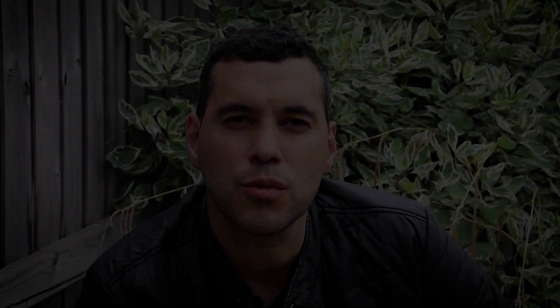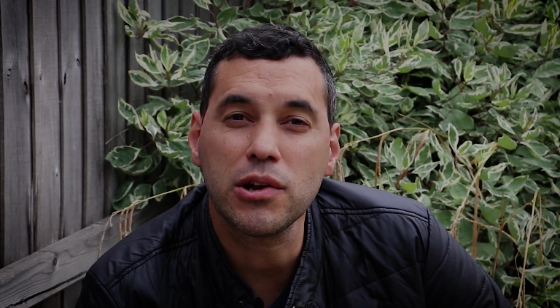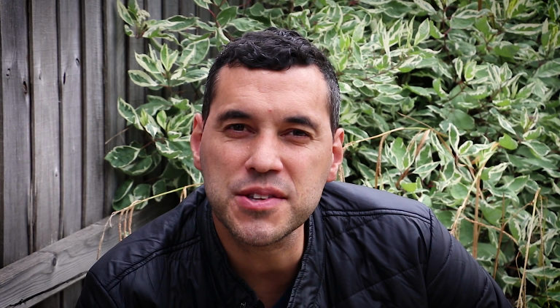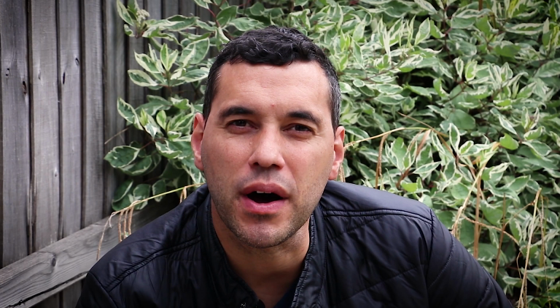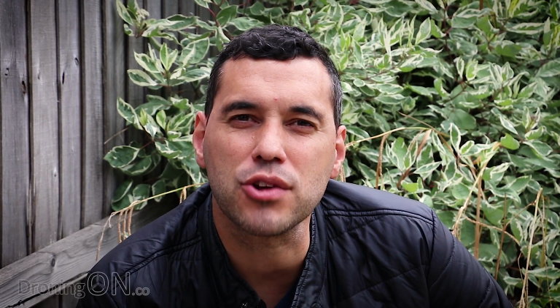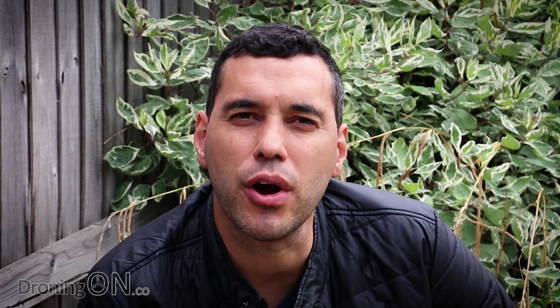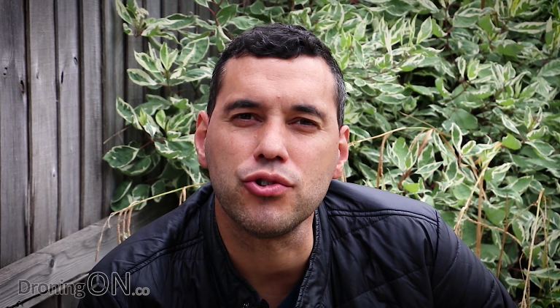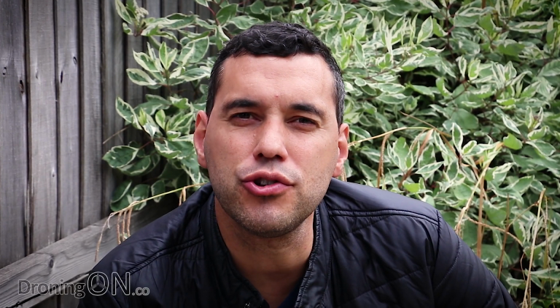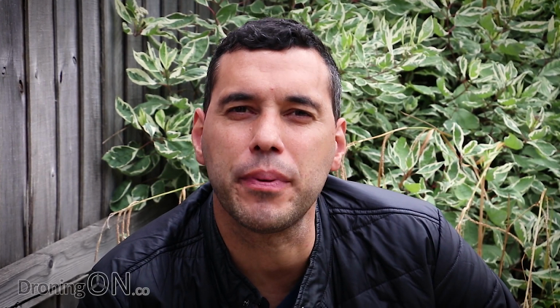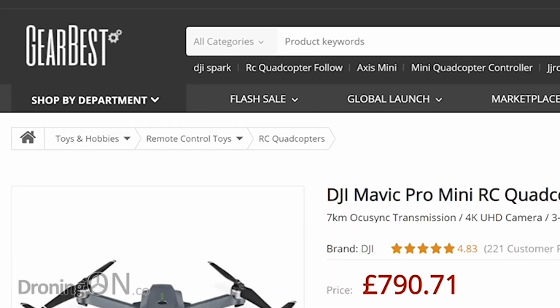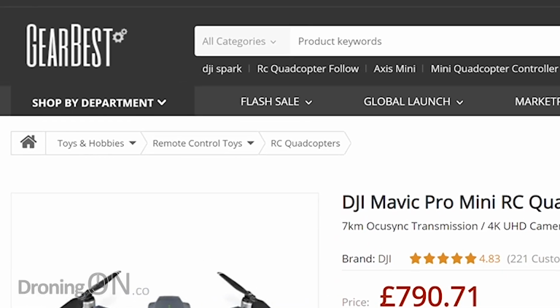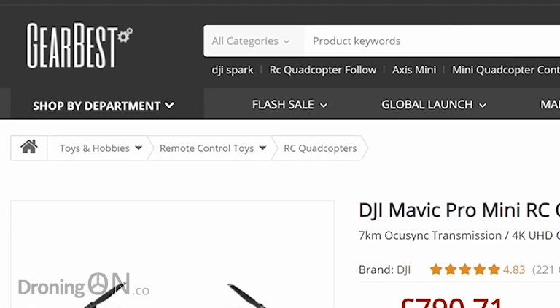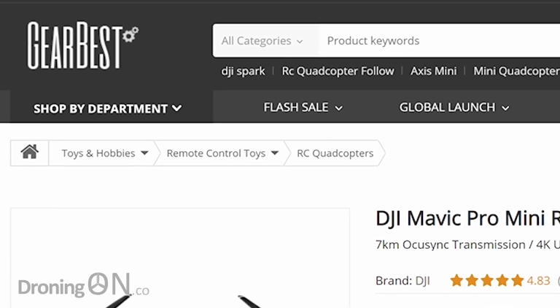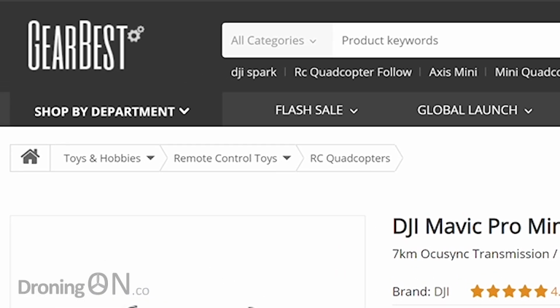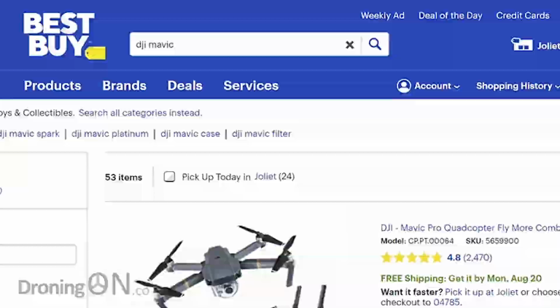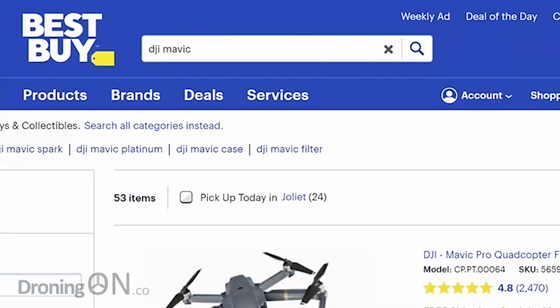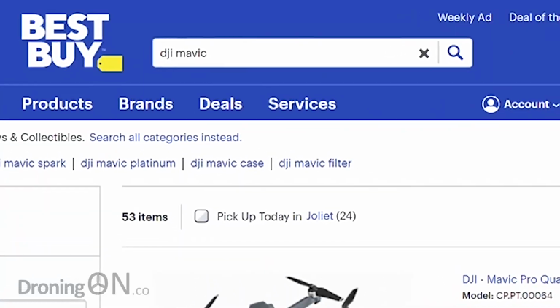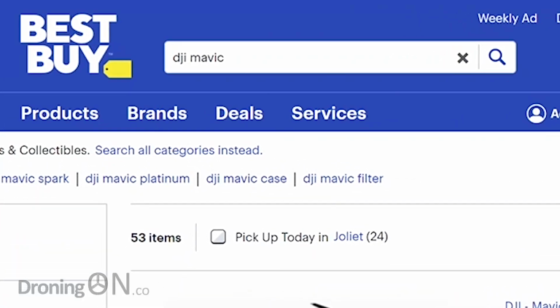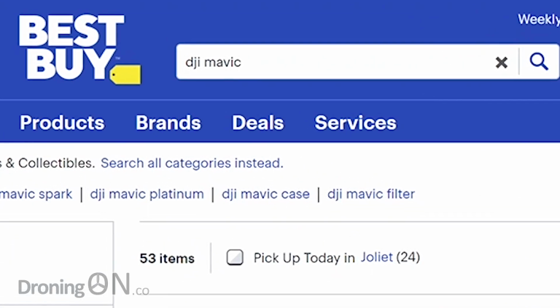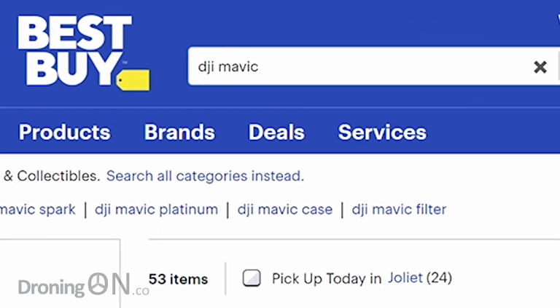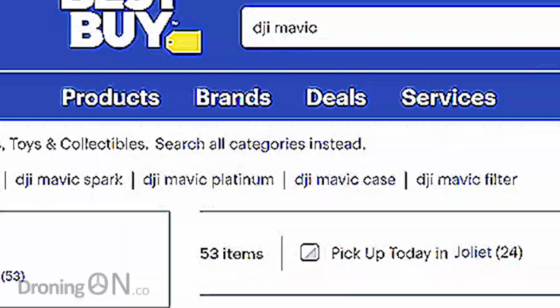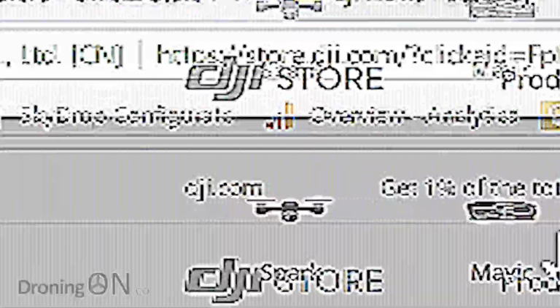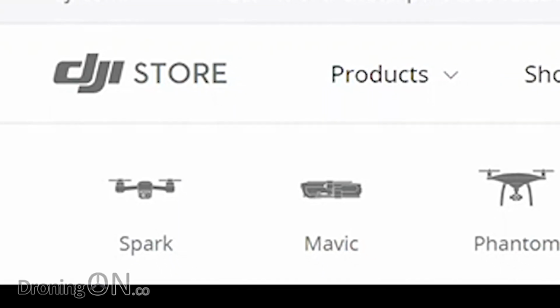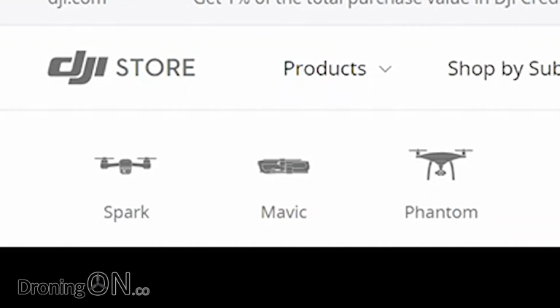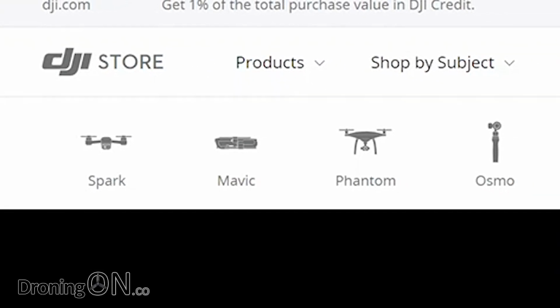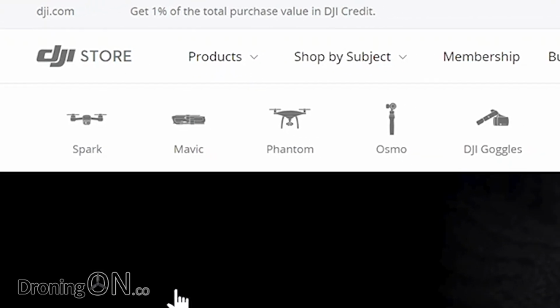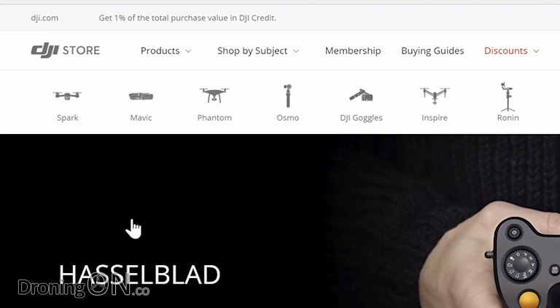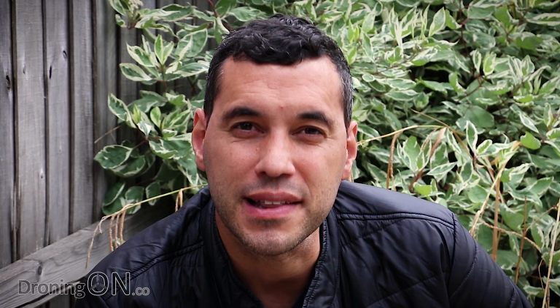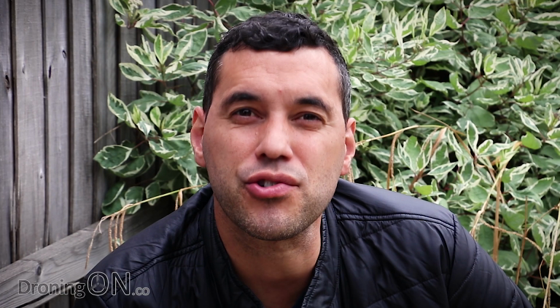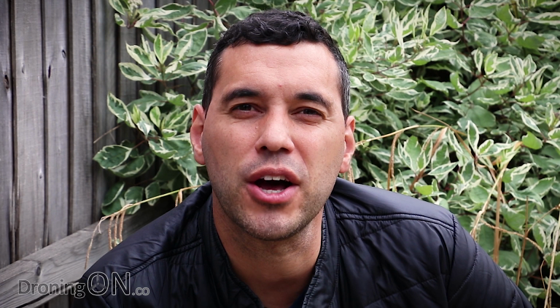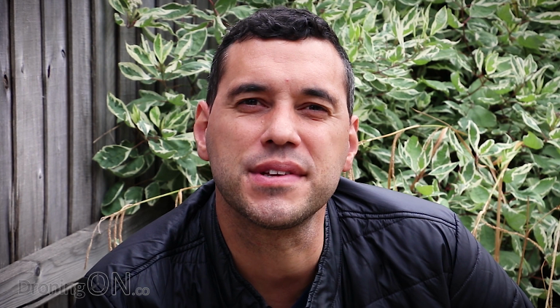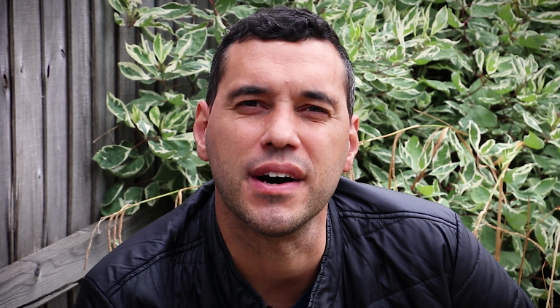When you're looking to buy a drone, should you buy it online, from a store, or directly from the manufacturer? Let's try and help you decide.